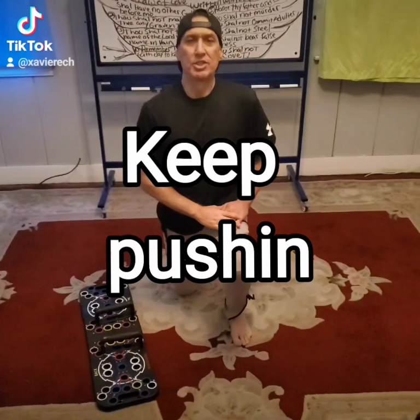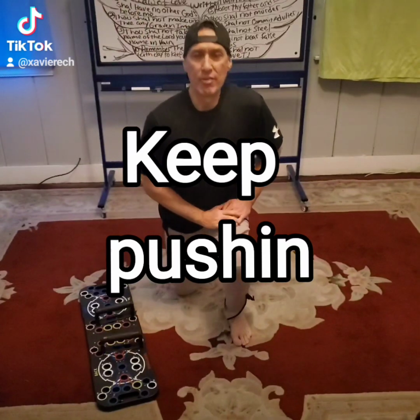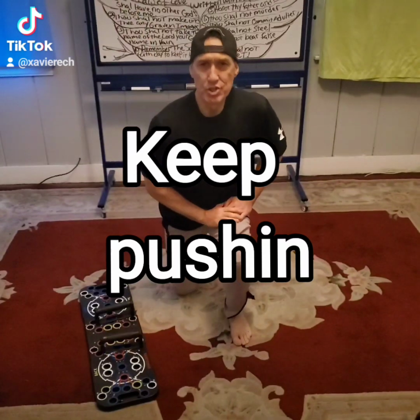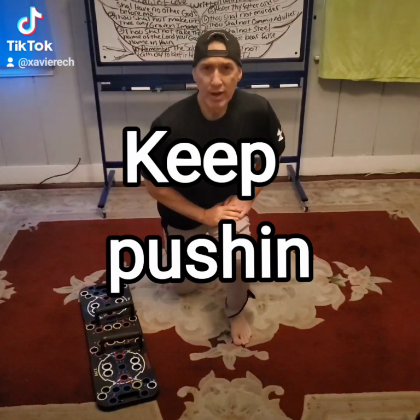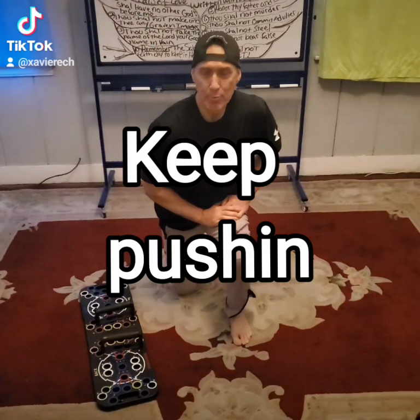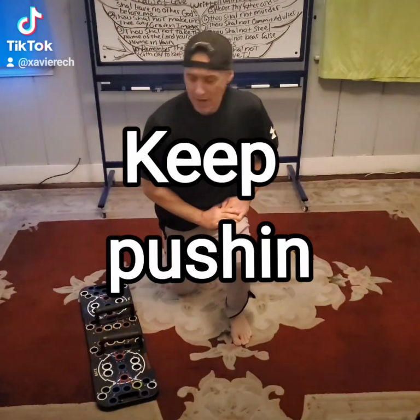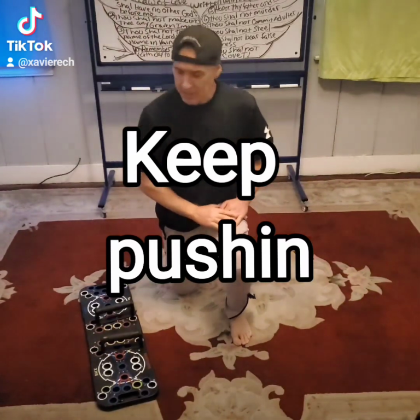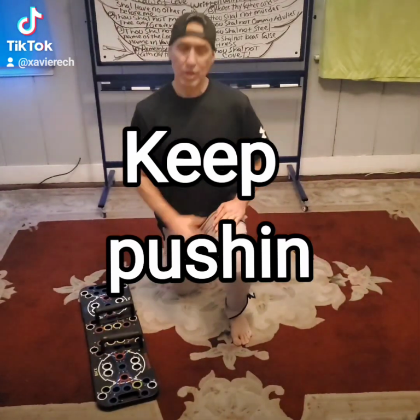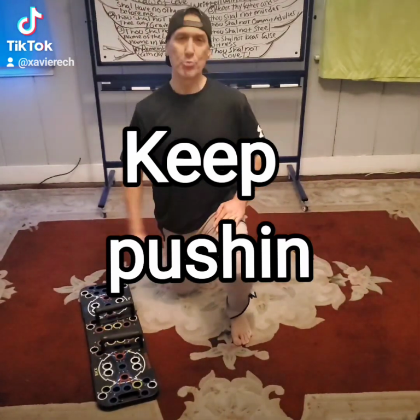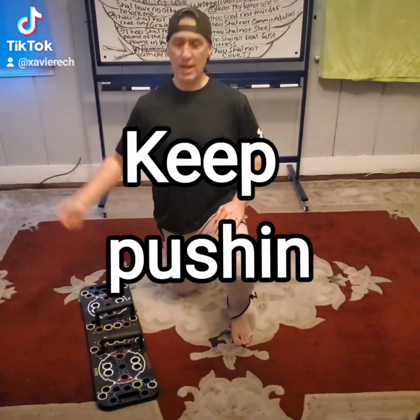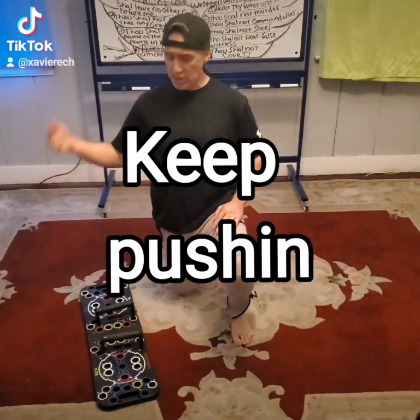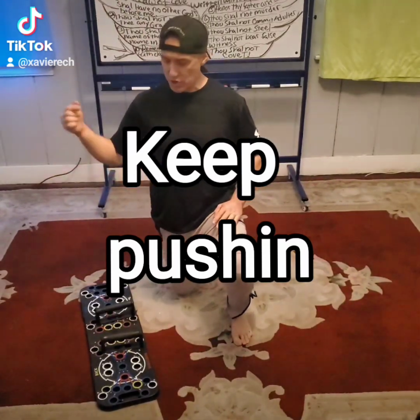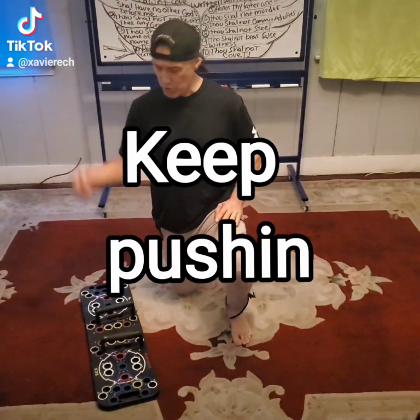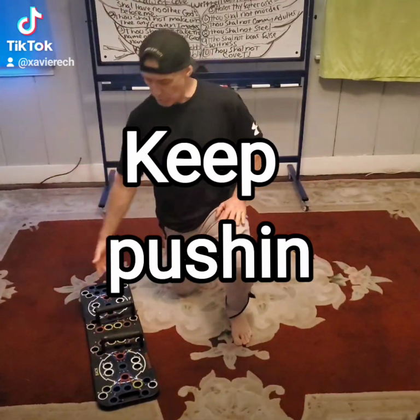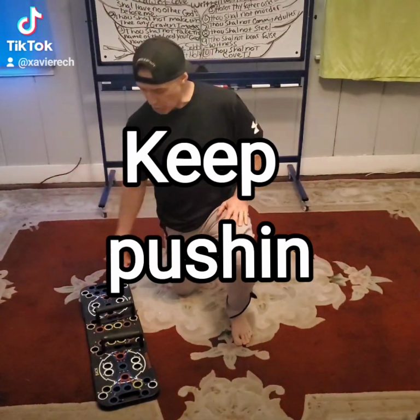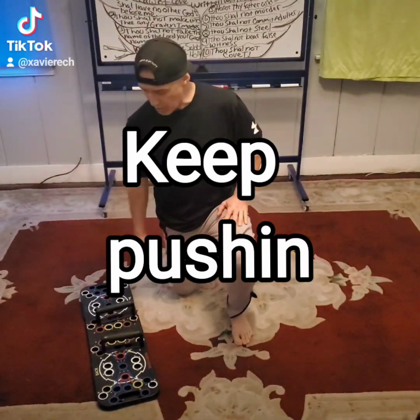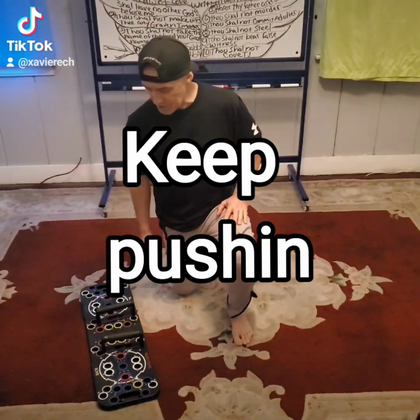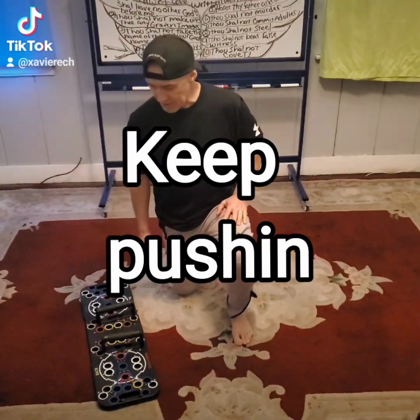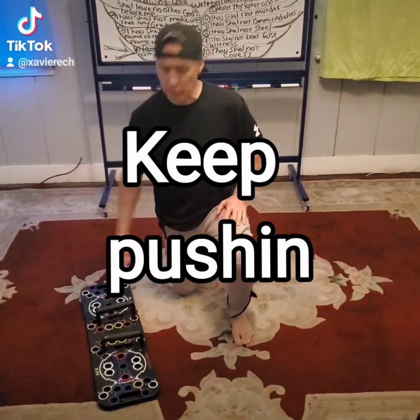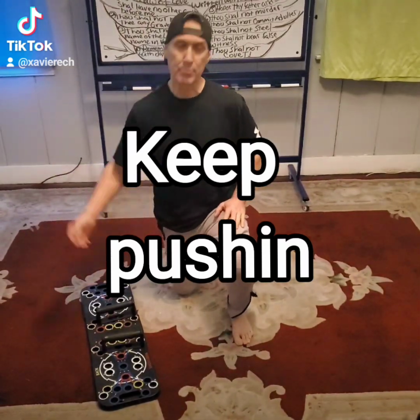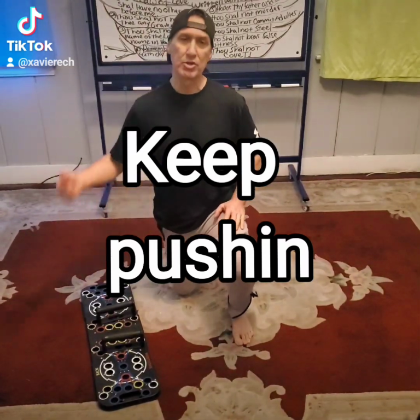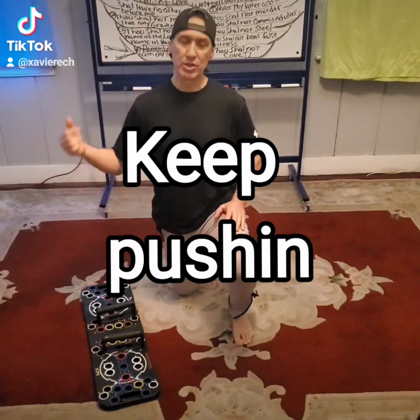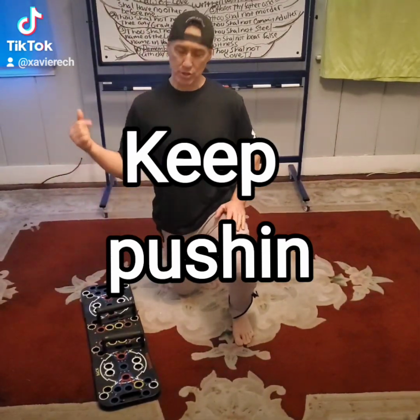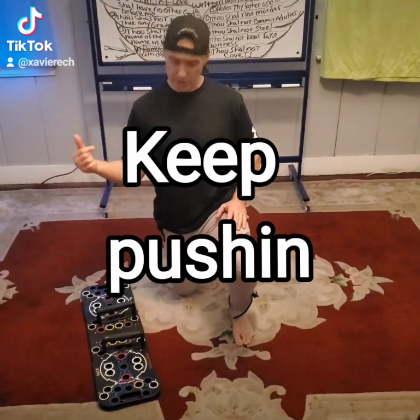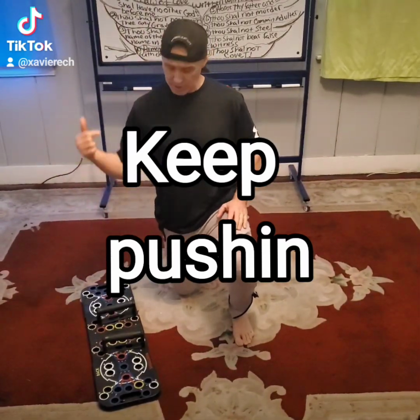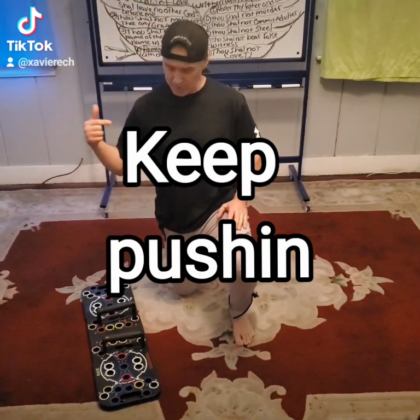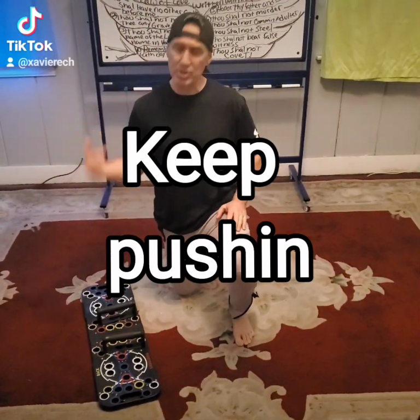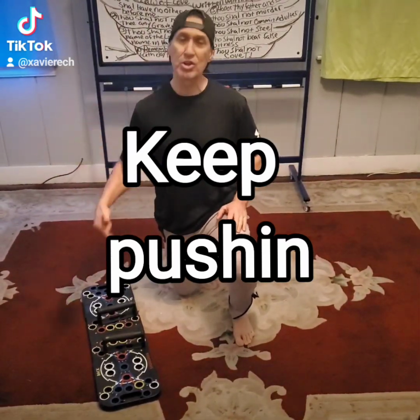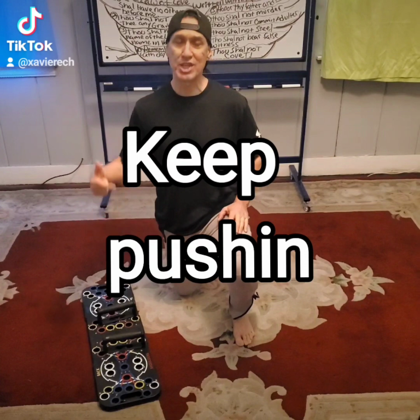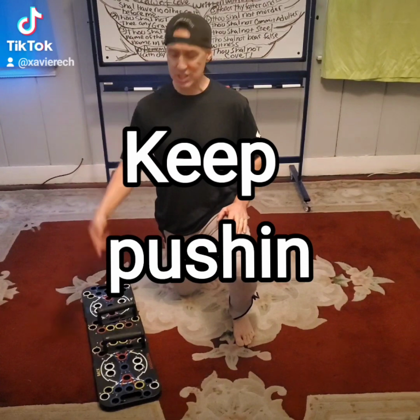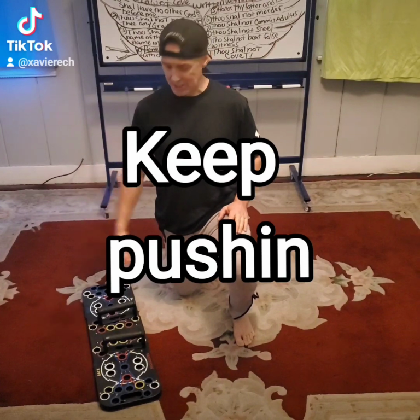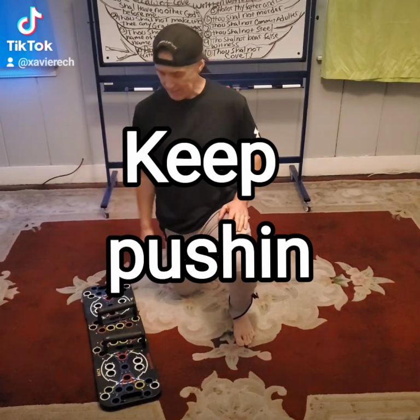It's Xavier Treveri. I'm back. Hope you guys got your push-up board out today. We're going to be doing chest today.